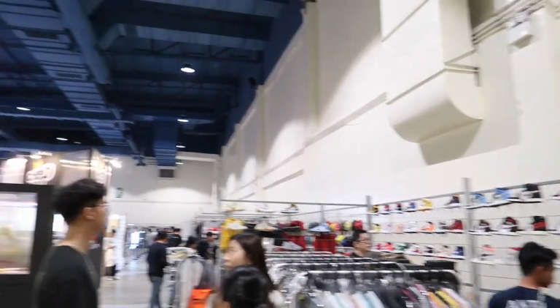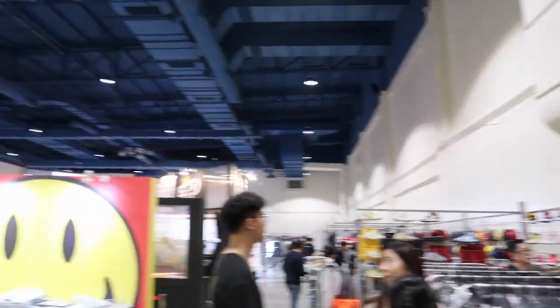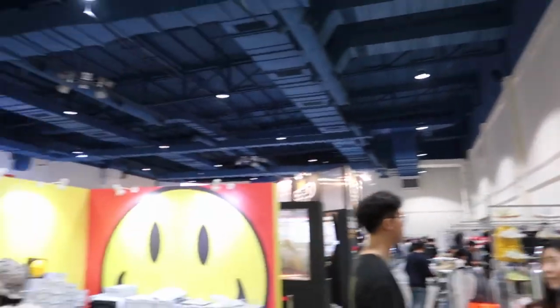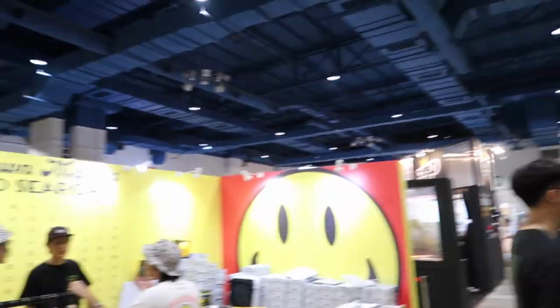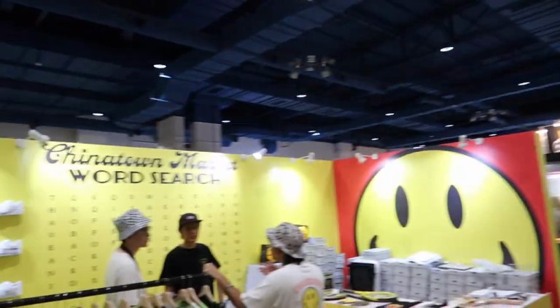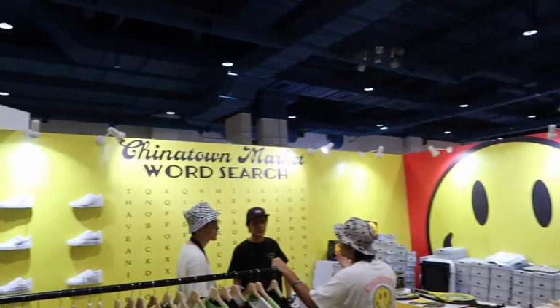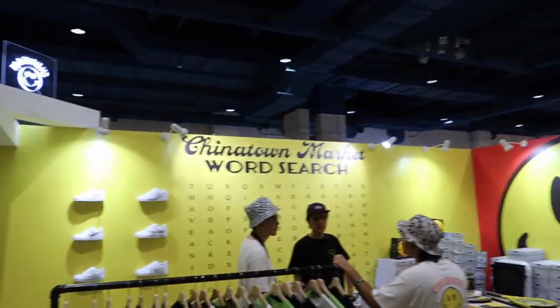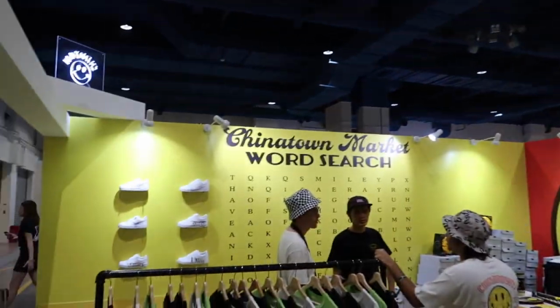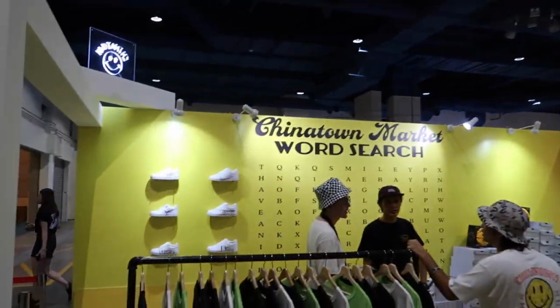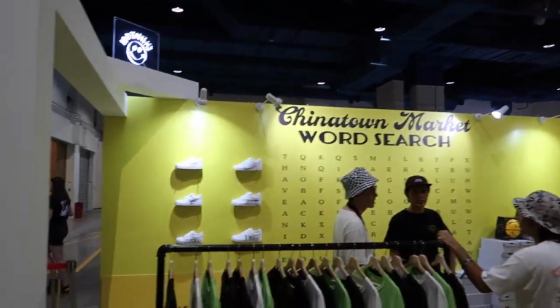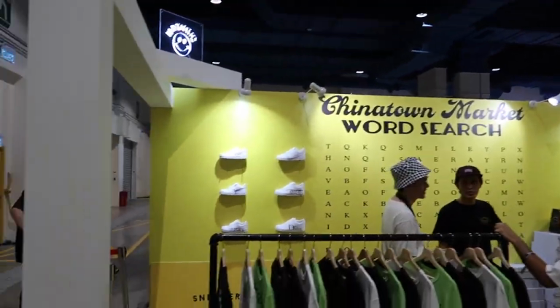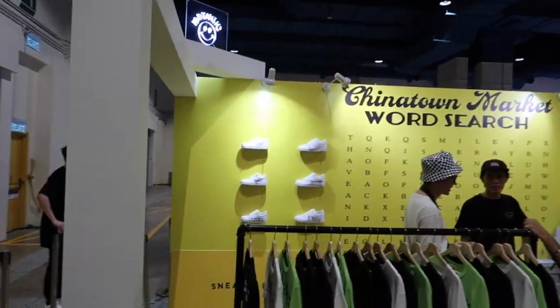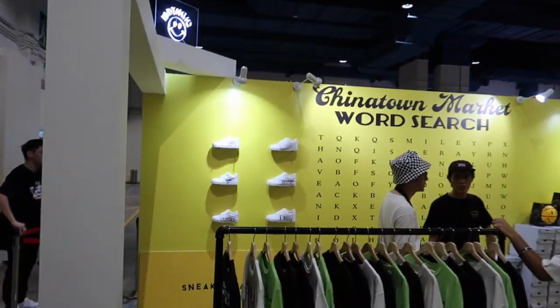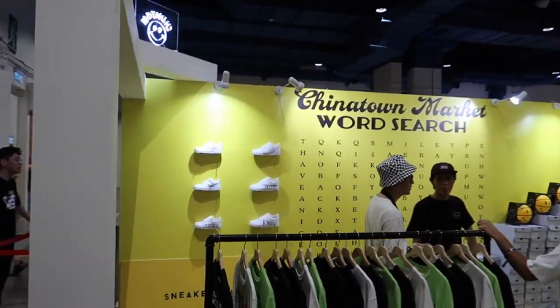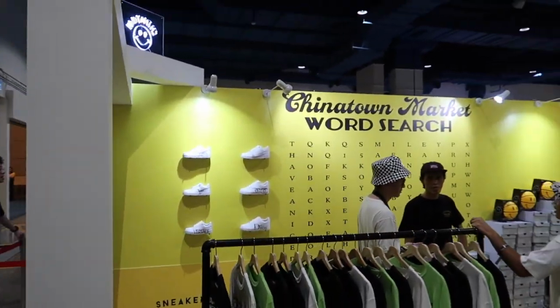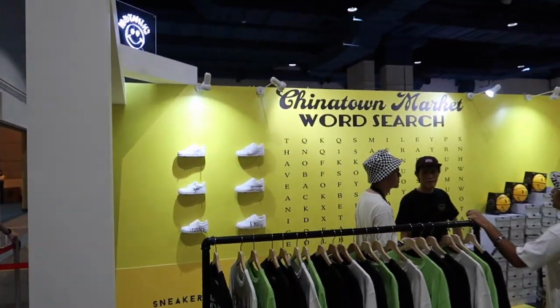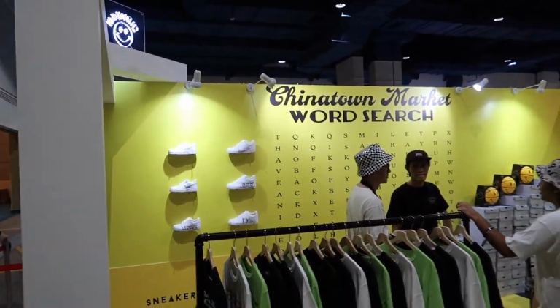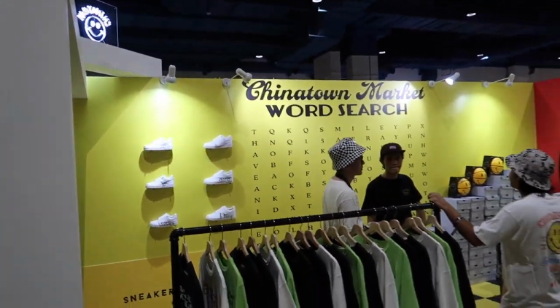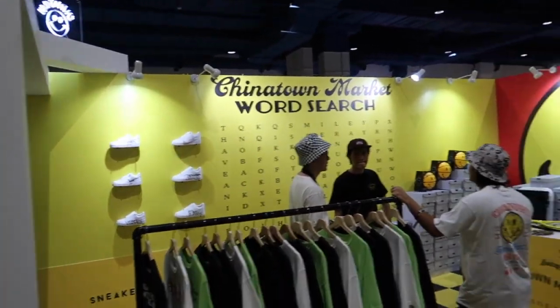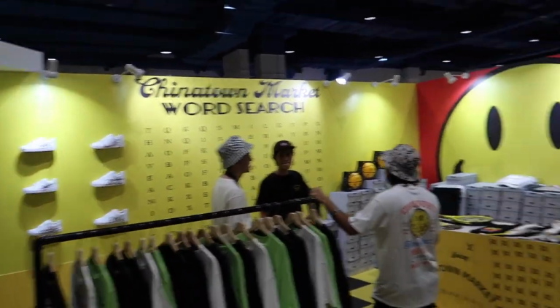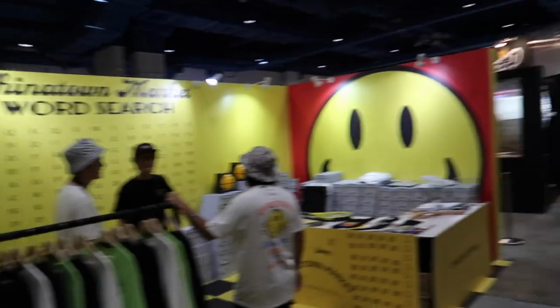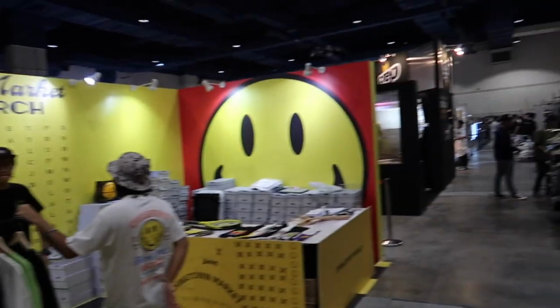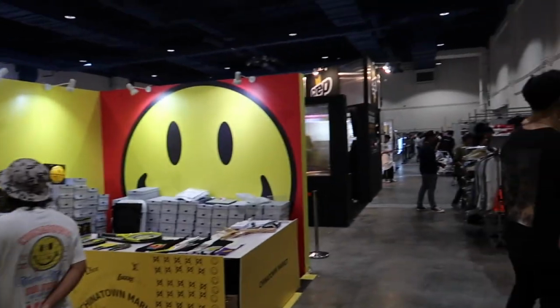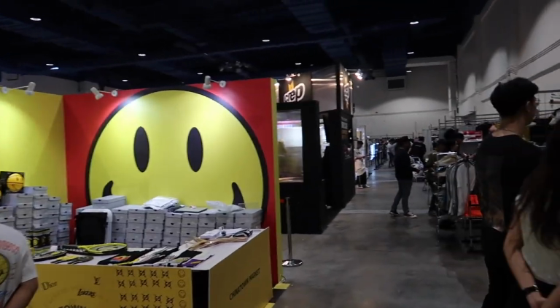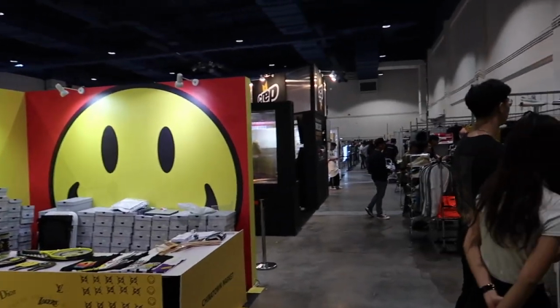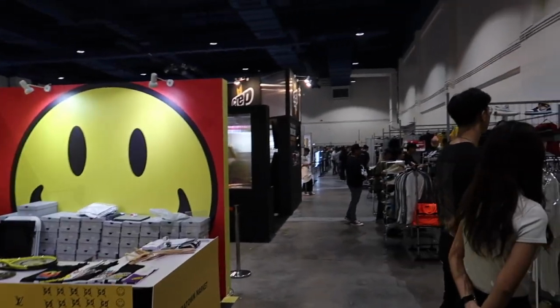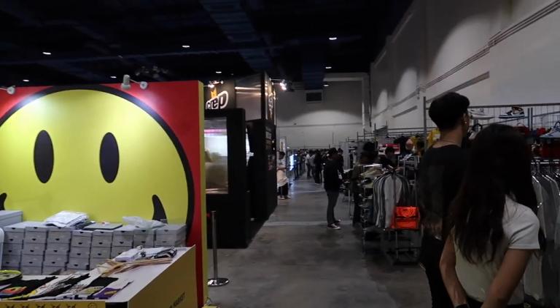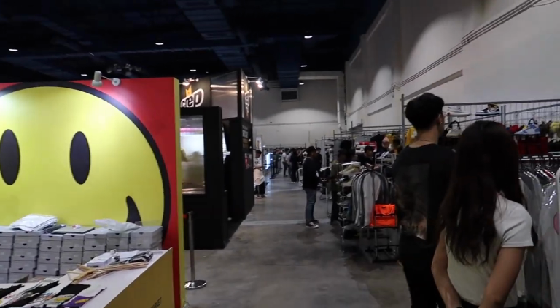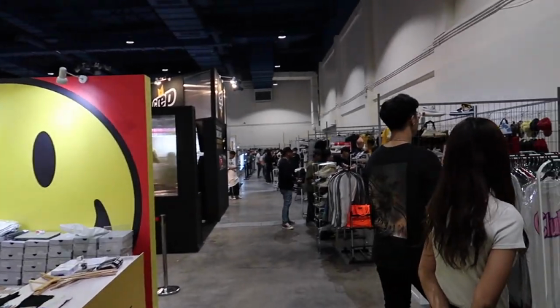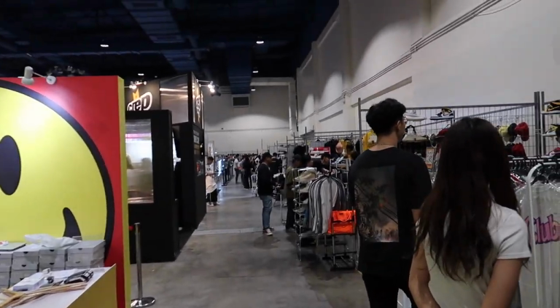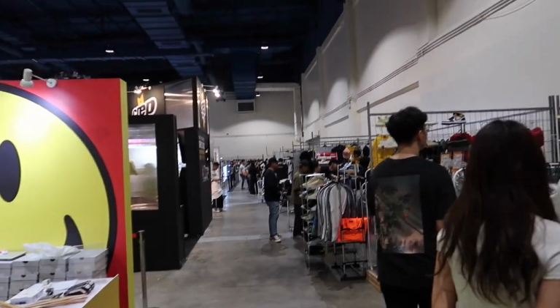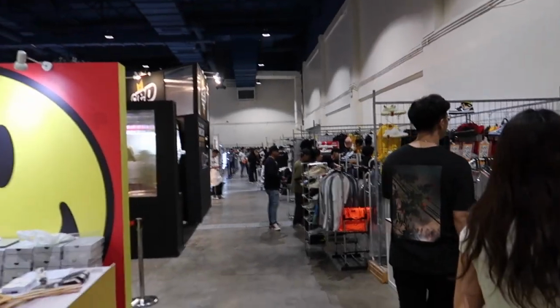There's loads of food and some really cool installations. We've got Chinatown Market right opposite us. Let's go around and have a look.